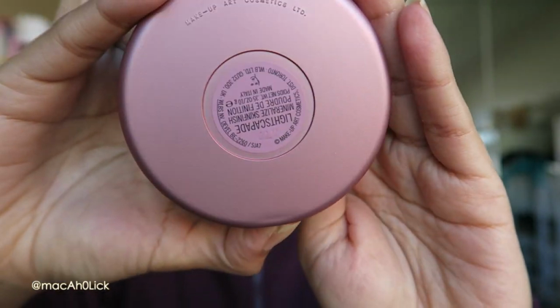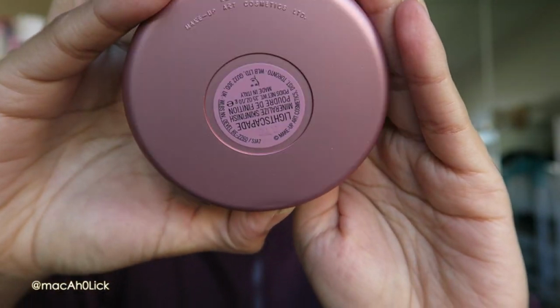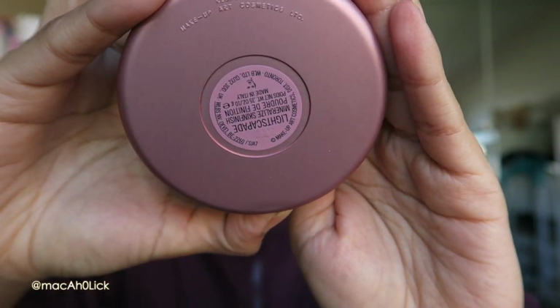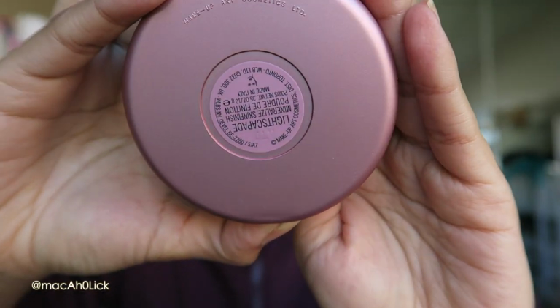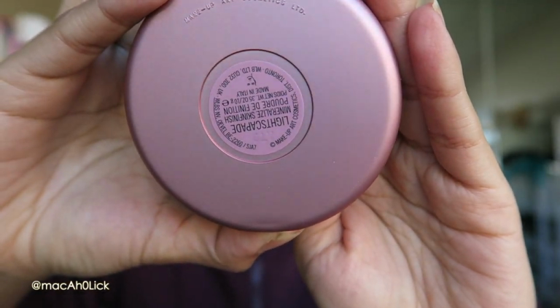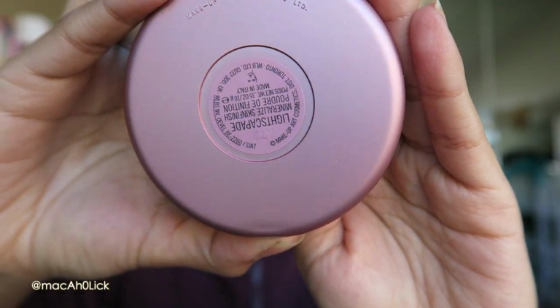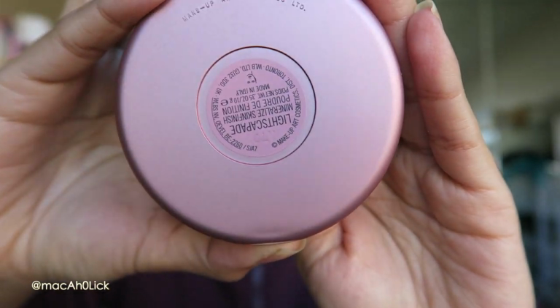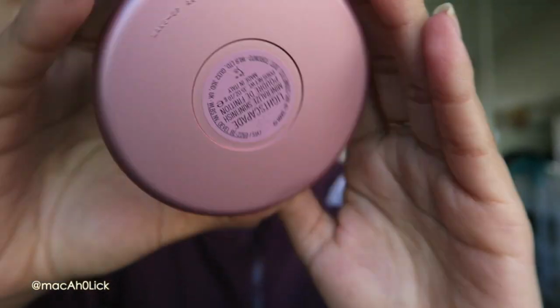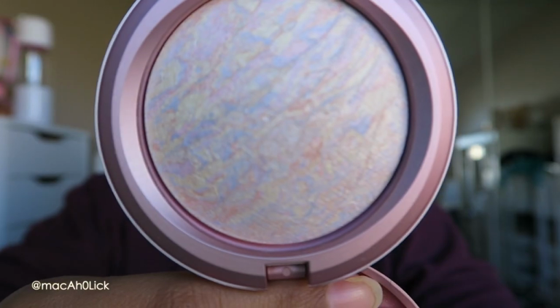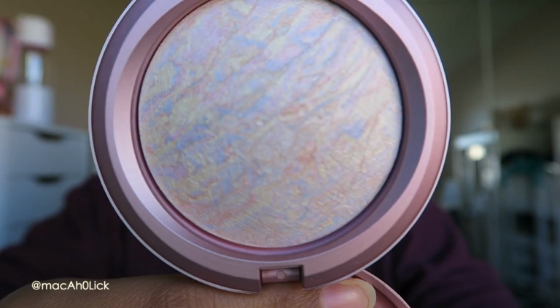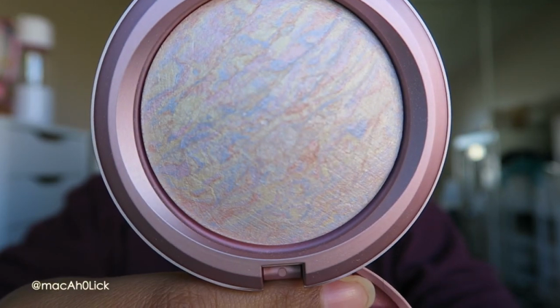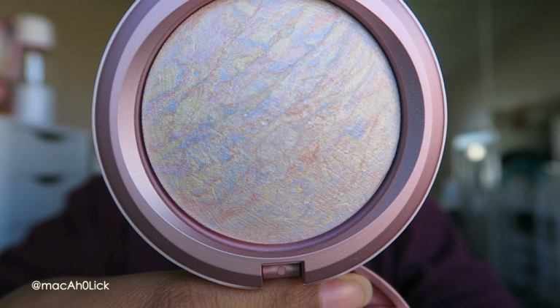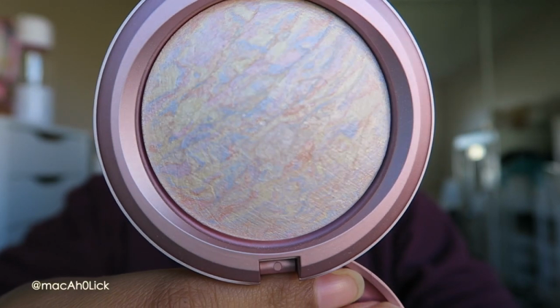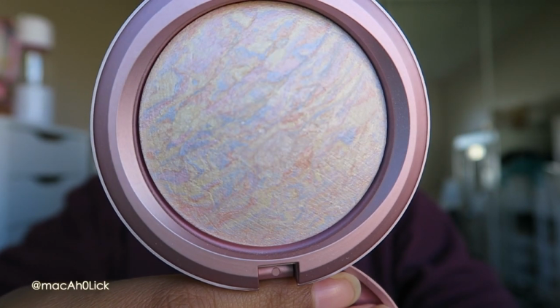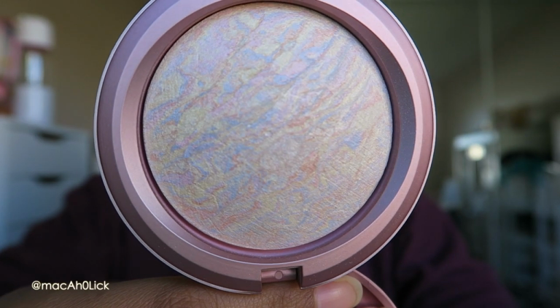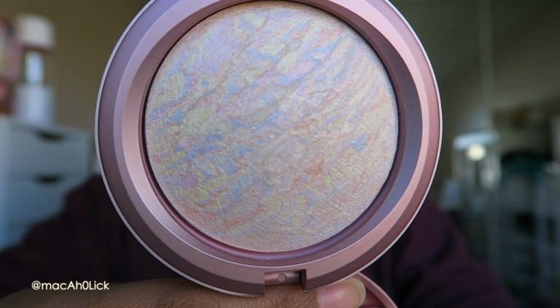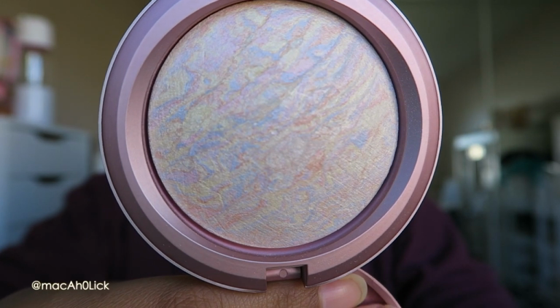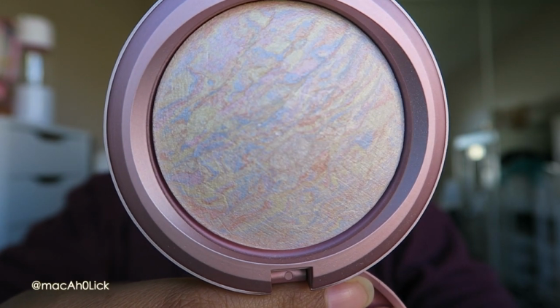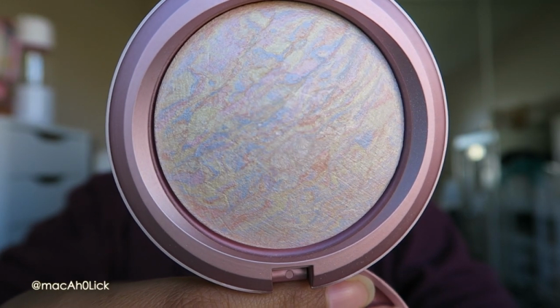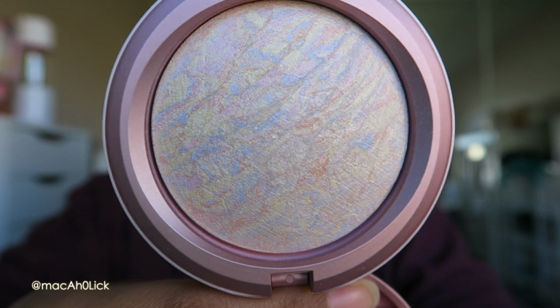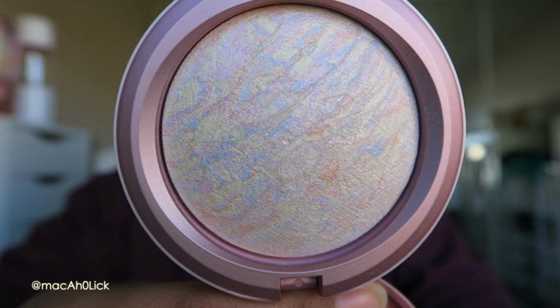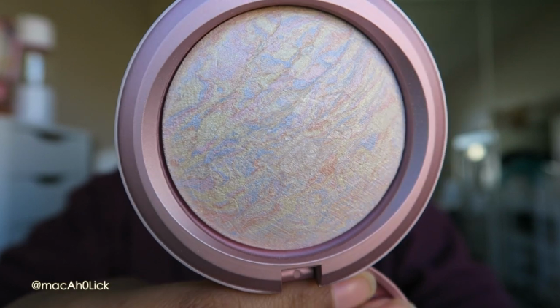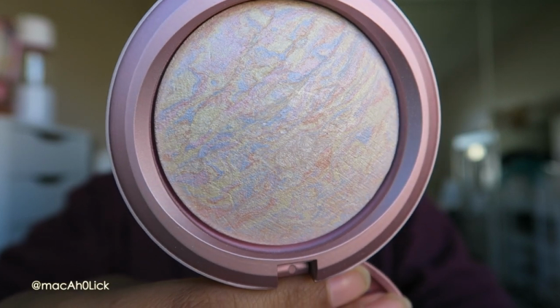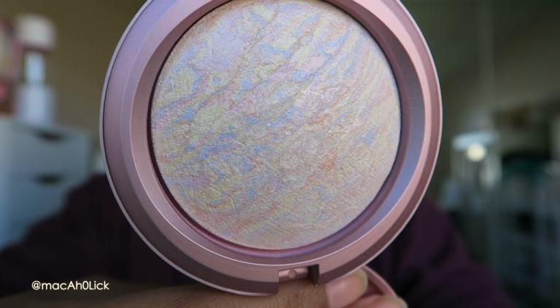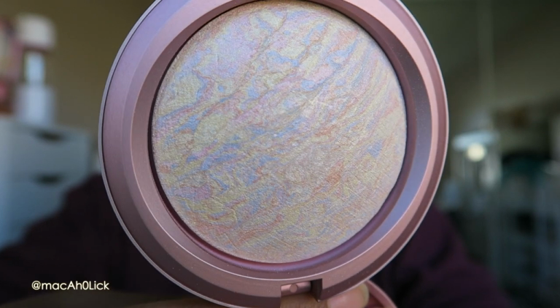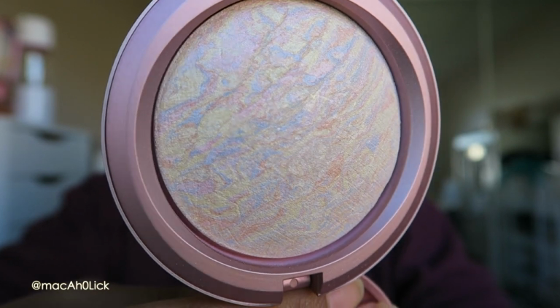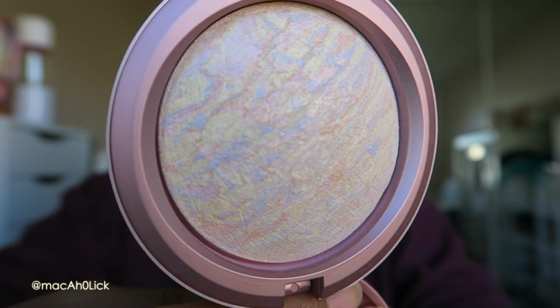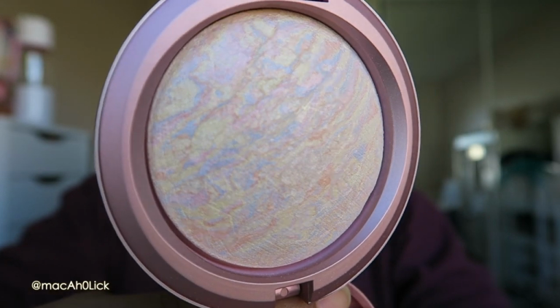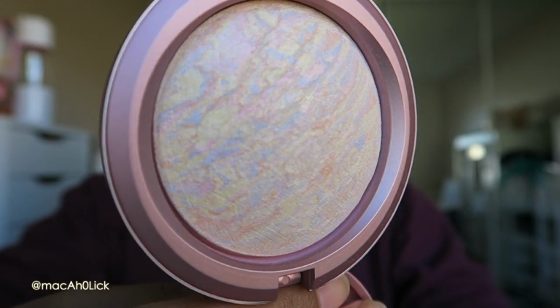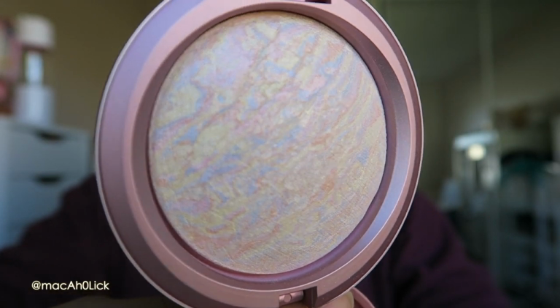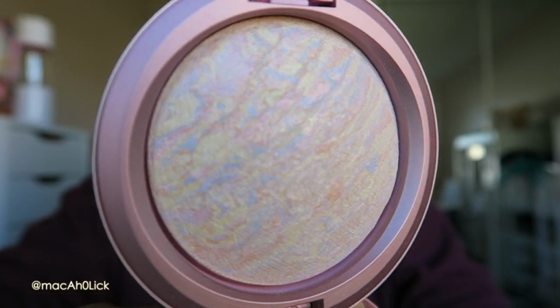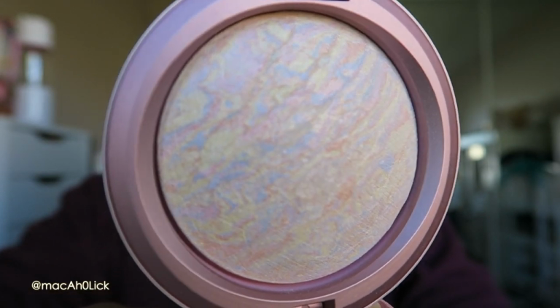Next we have the mineralized skin finish compact — the one and only Light Scapade. Look at that gorgeous veining!